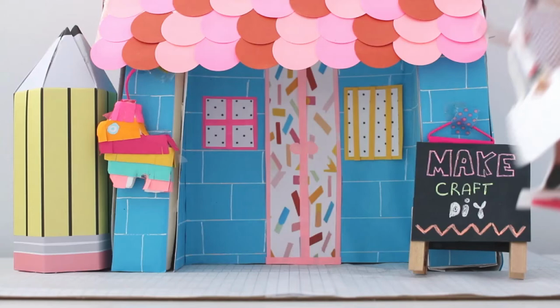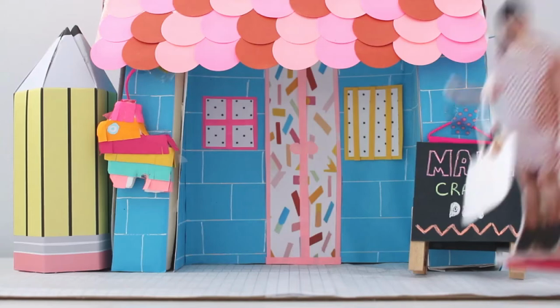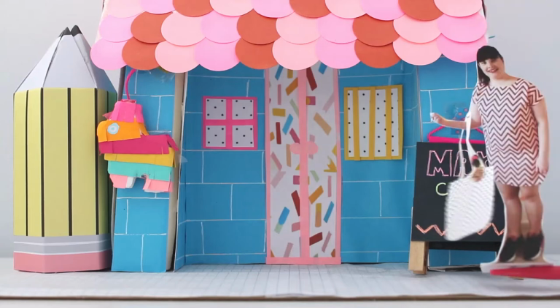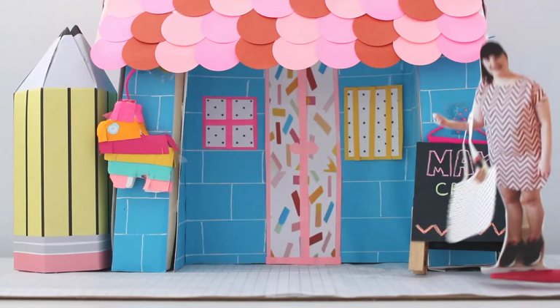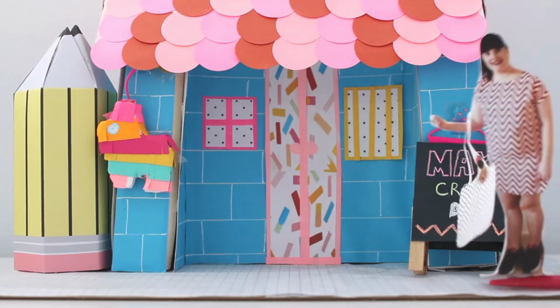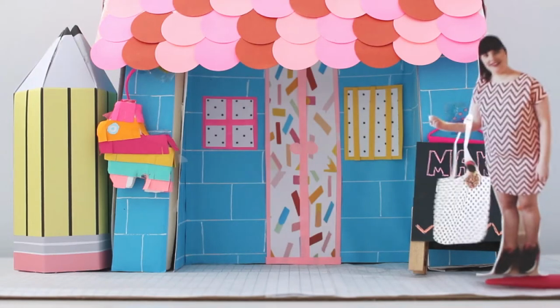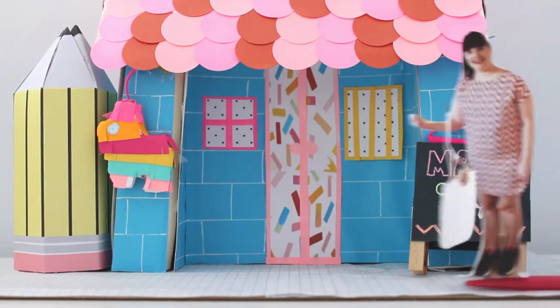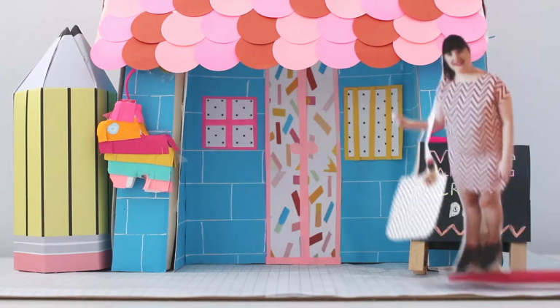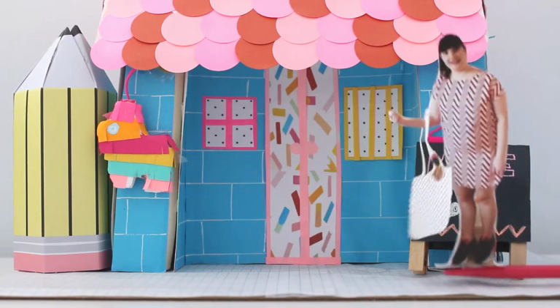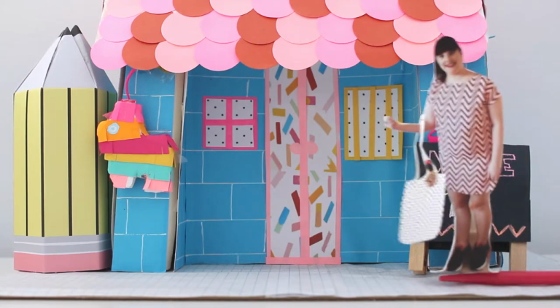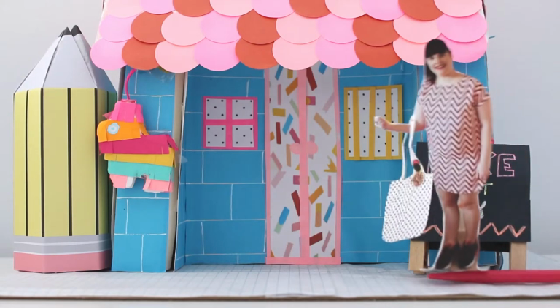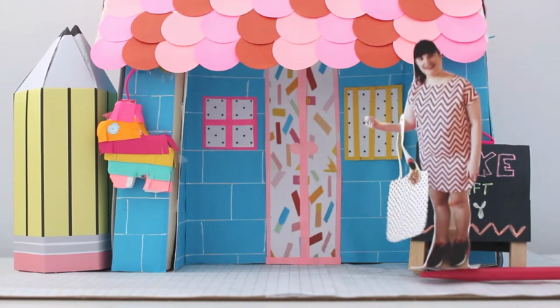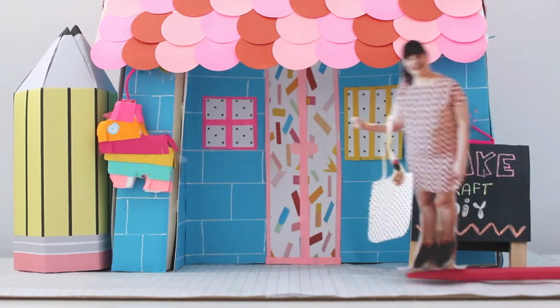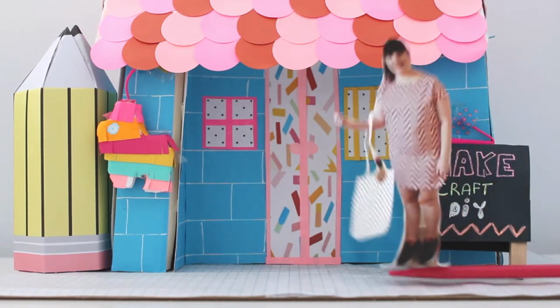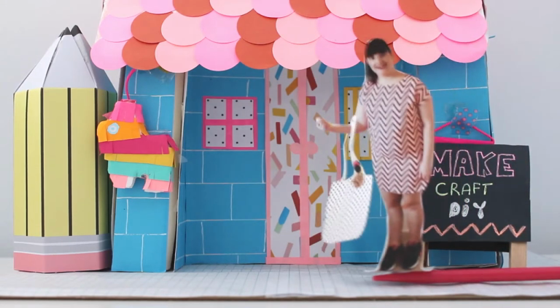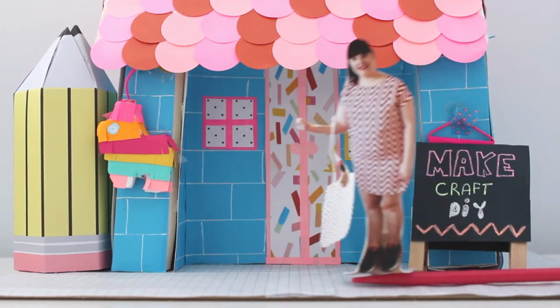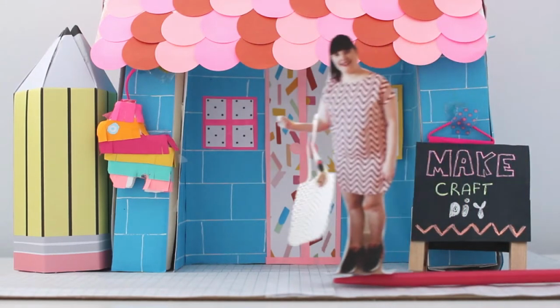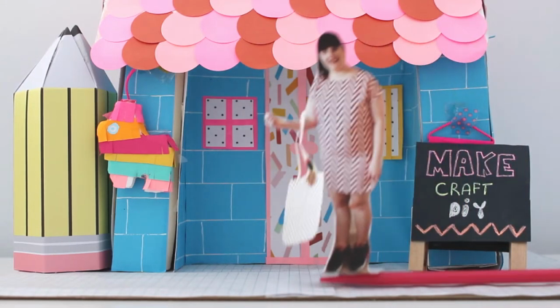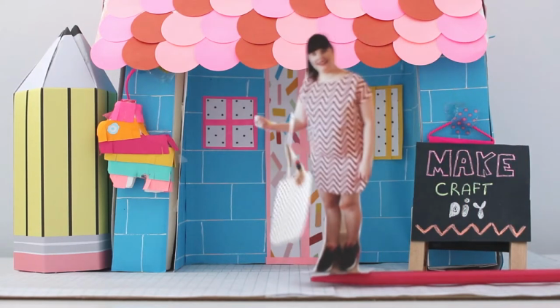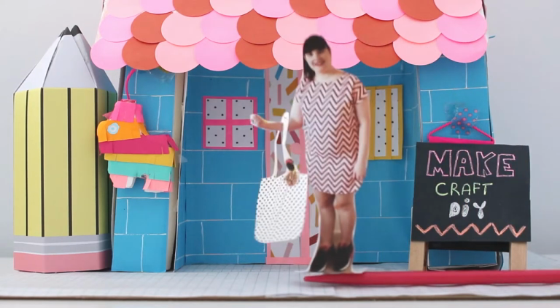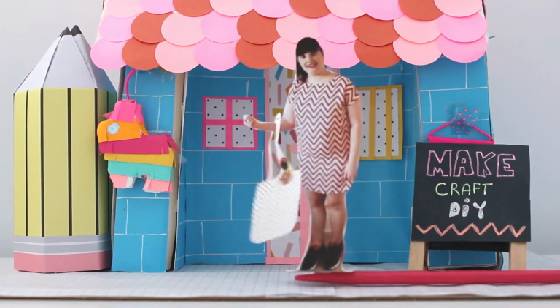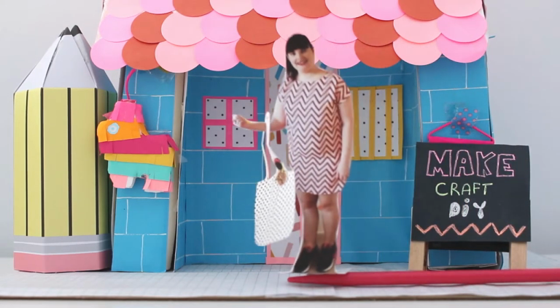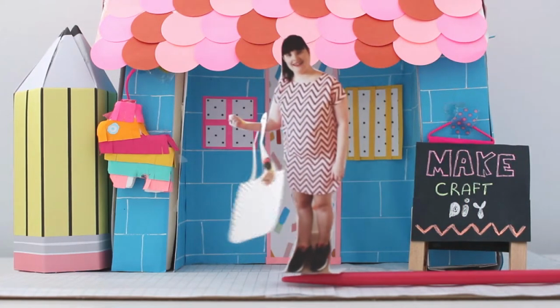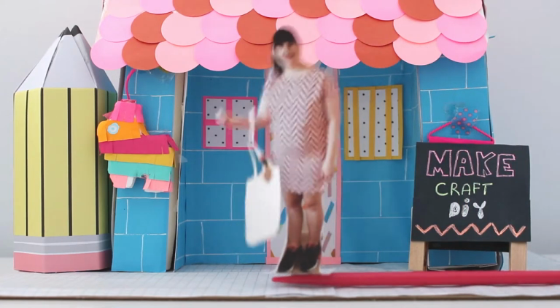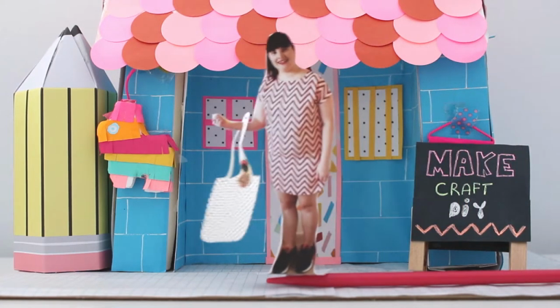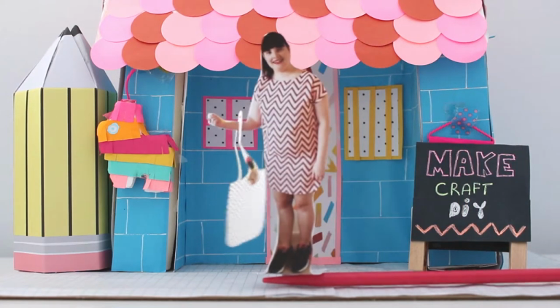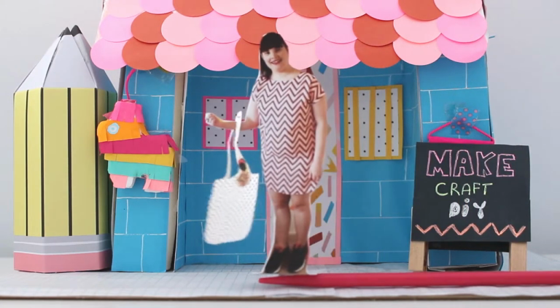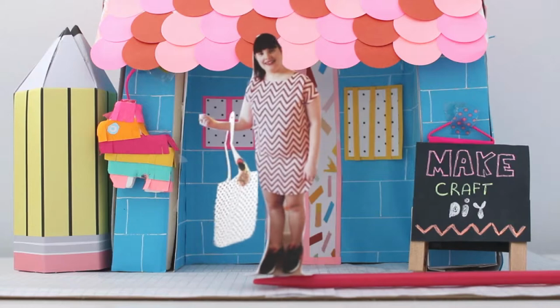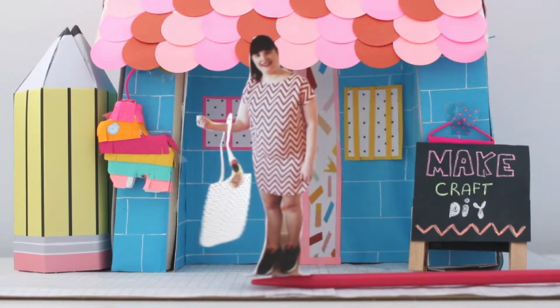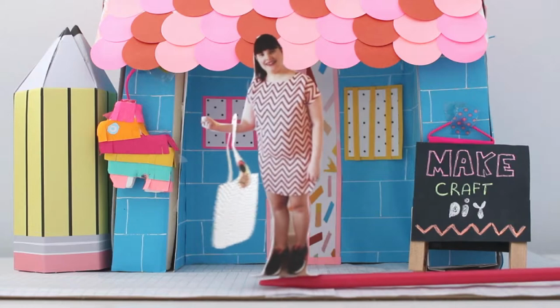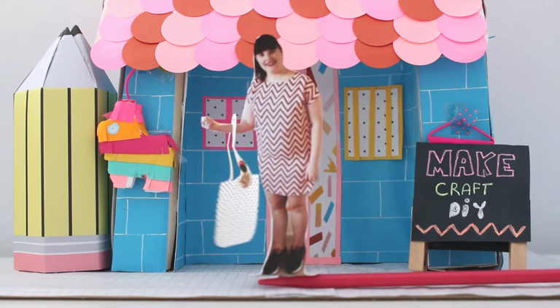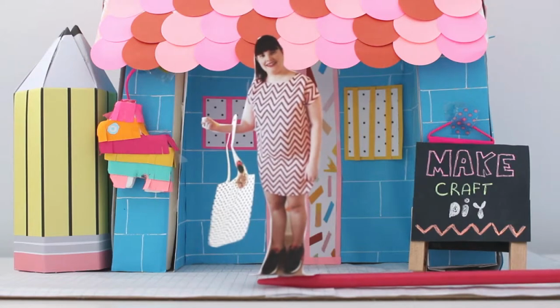Hi, welcome. I'm just heading out here in front of my craft studio. Want to come craft with me?